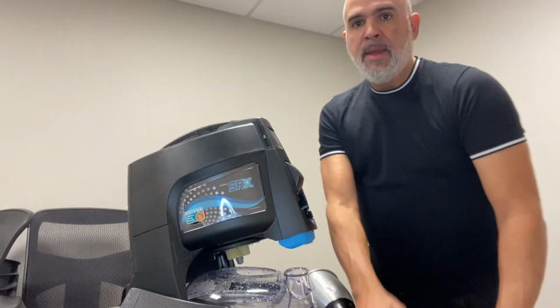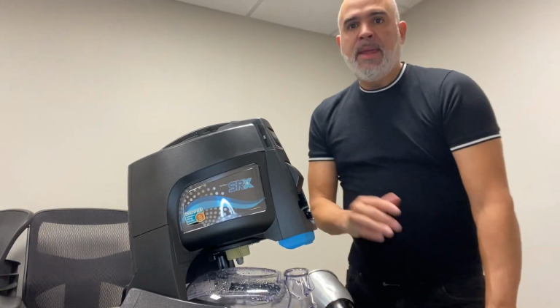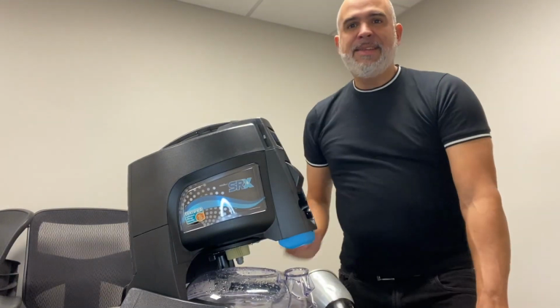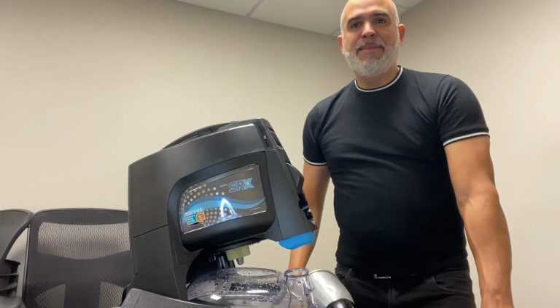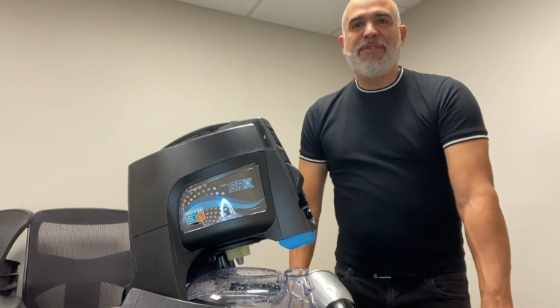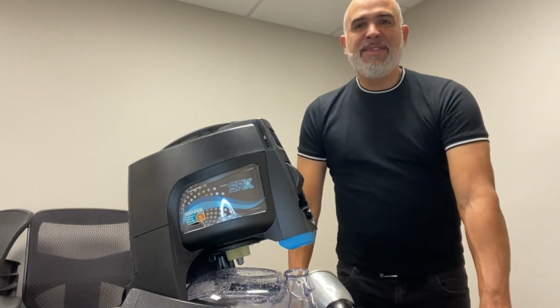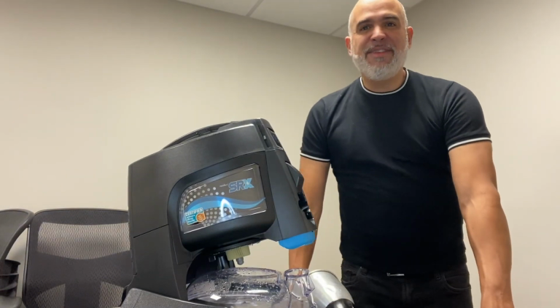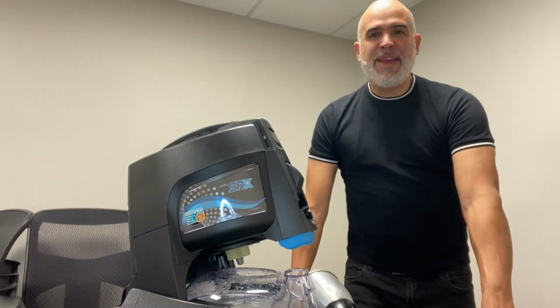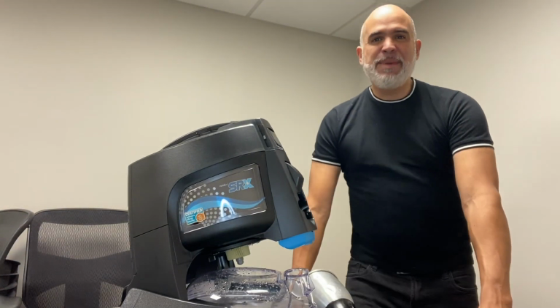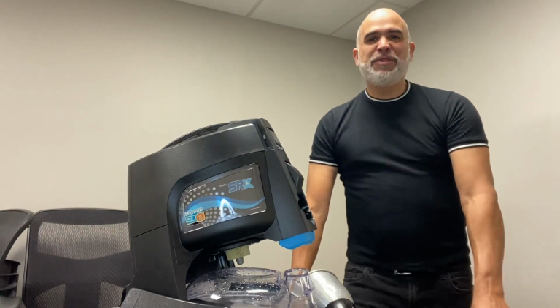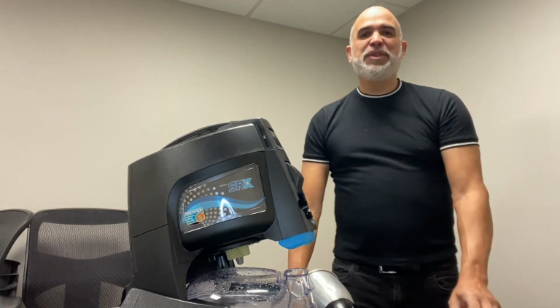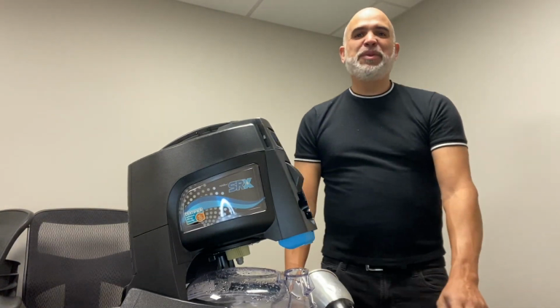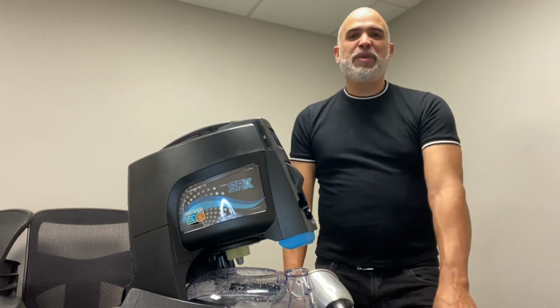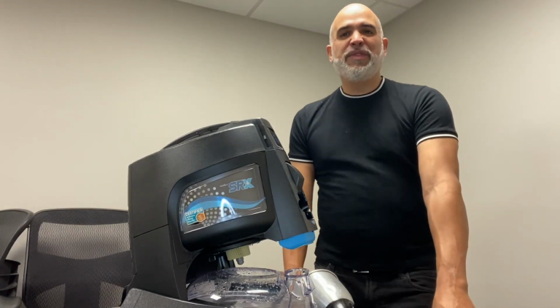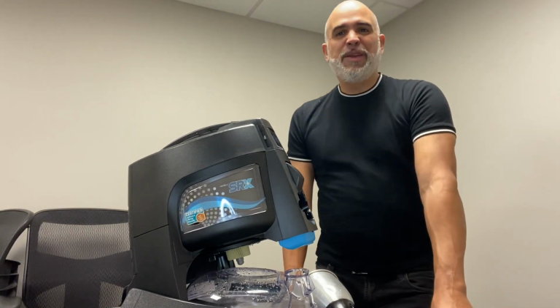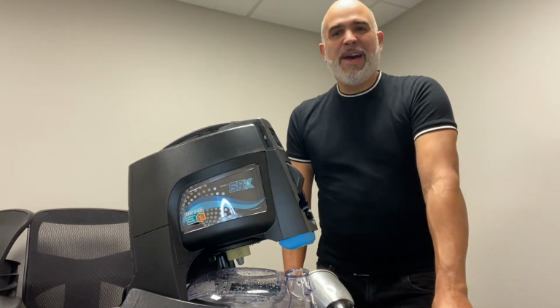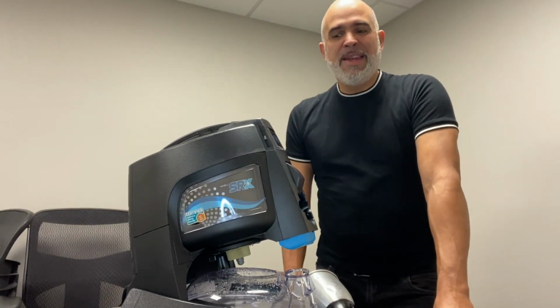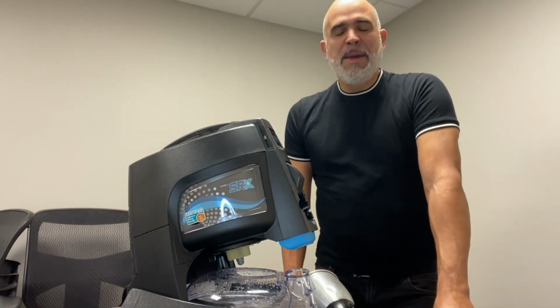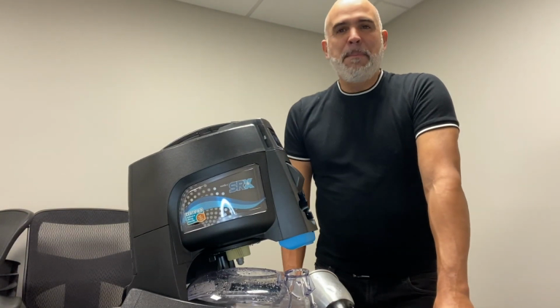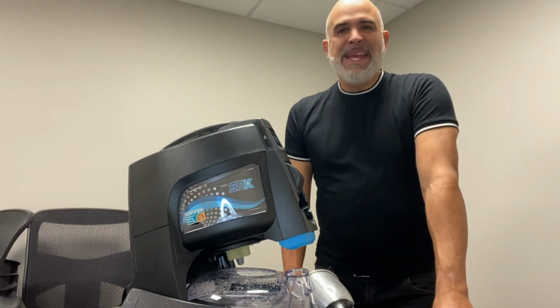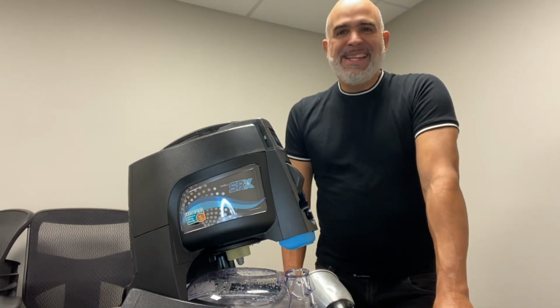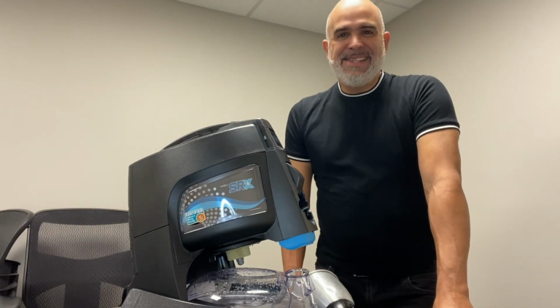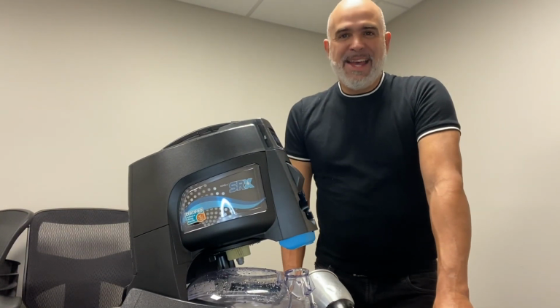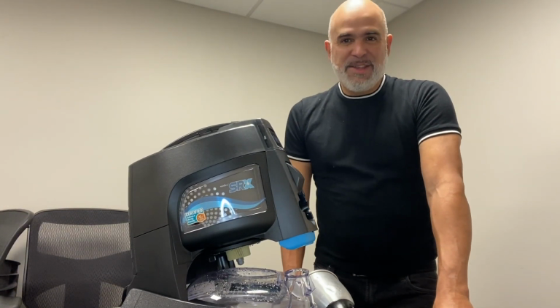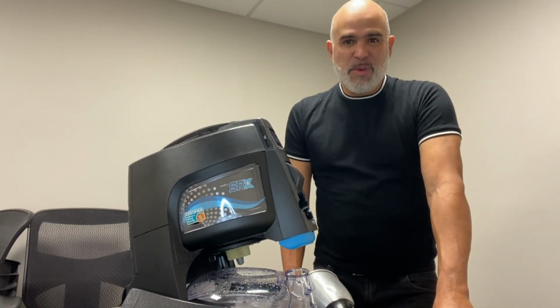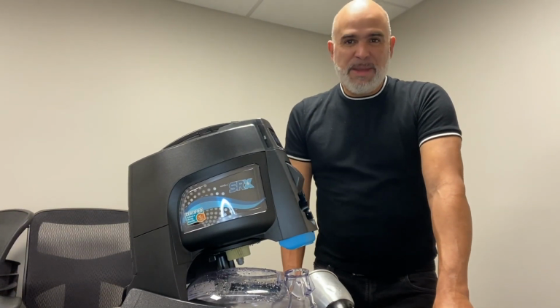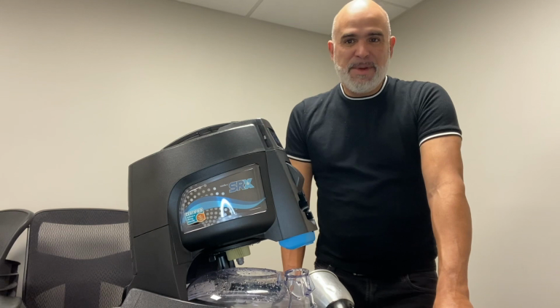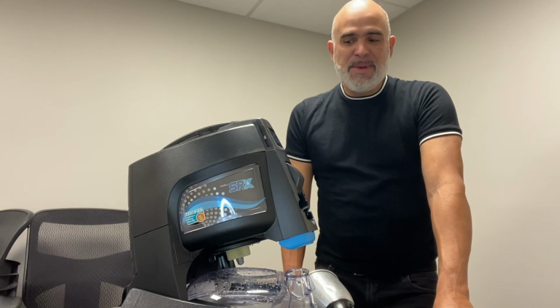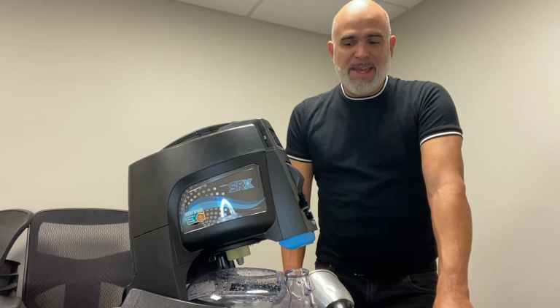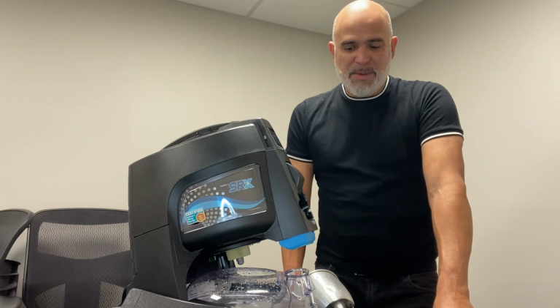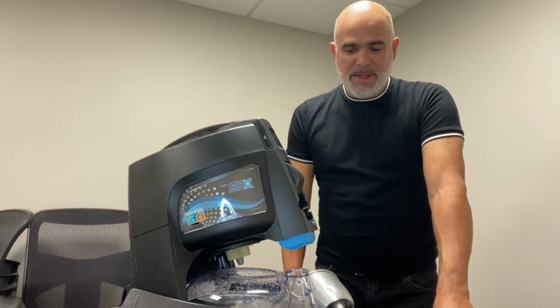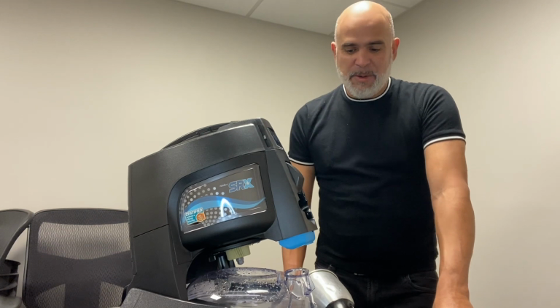Hey team, hey friends, hey fam. Angel doing a quick video on maintenance on your Rainbow Air Cleaner.